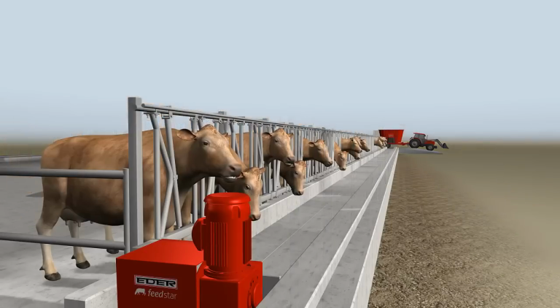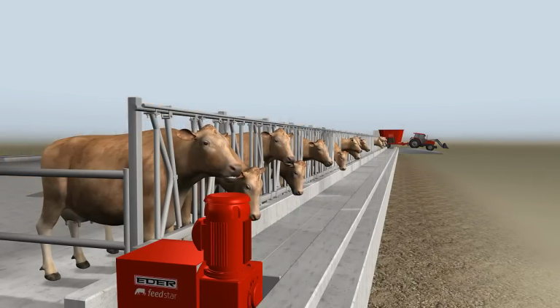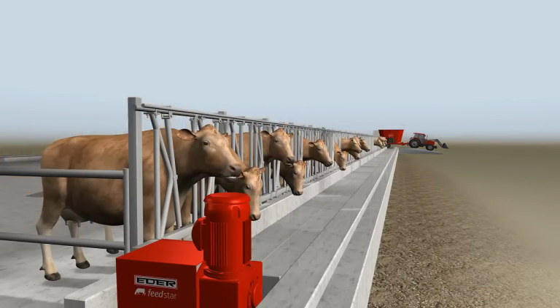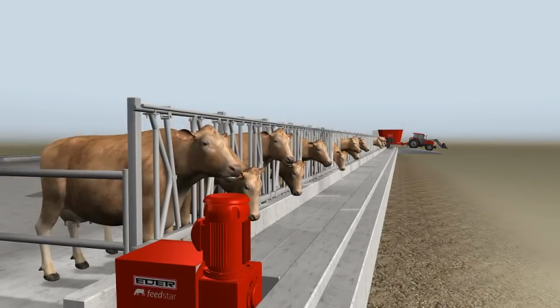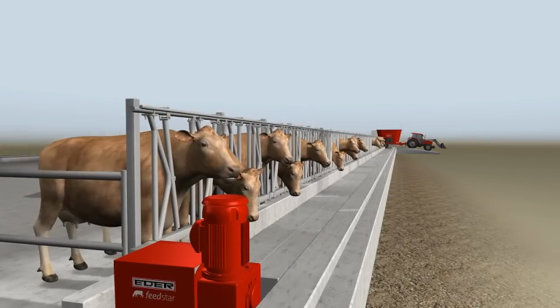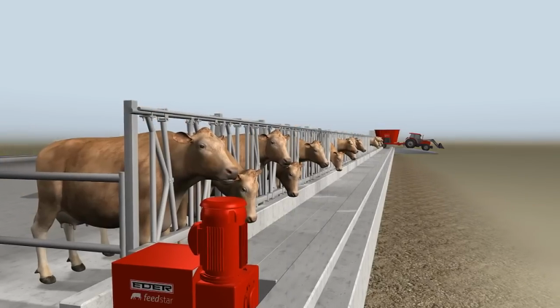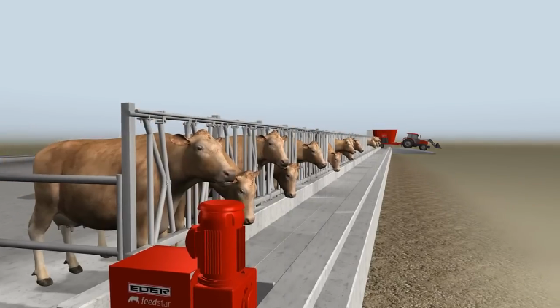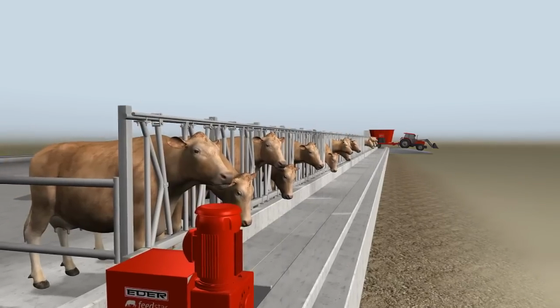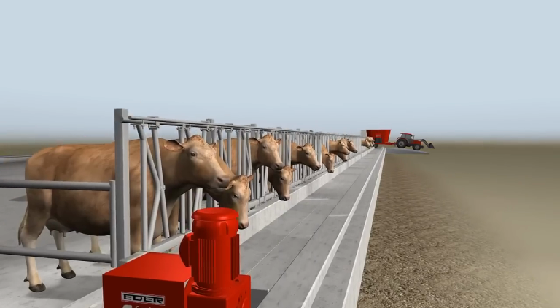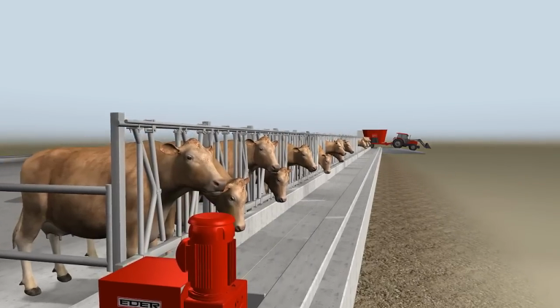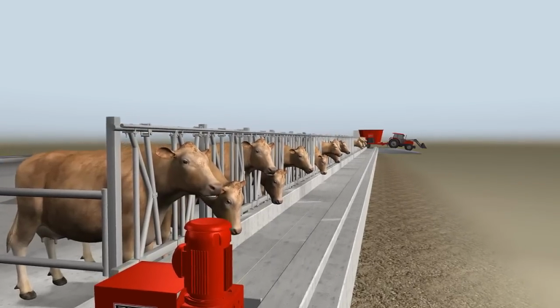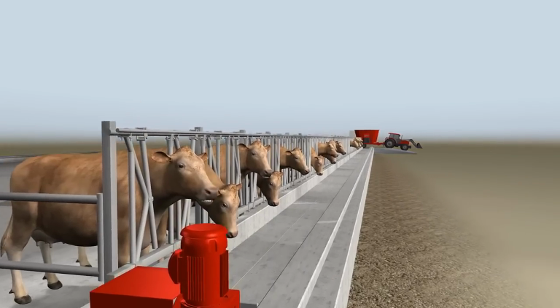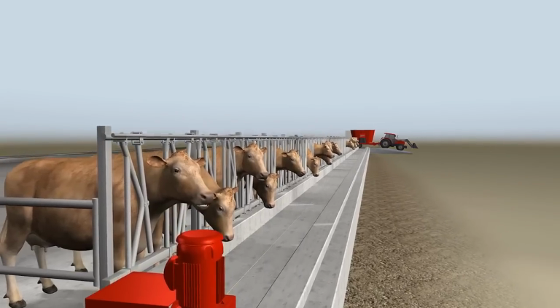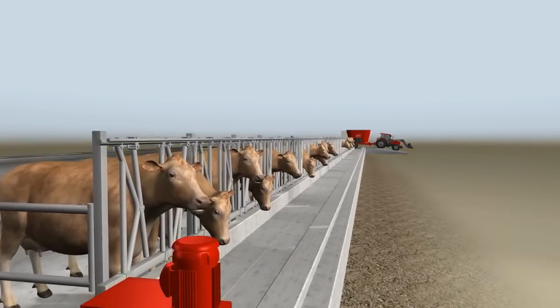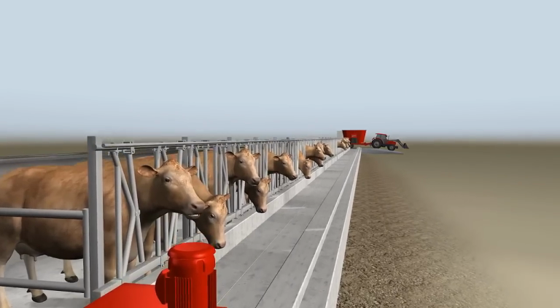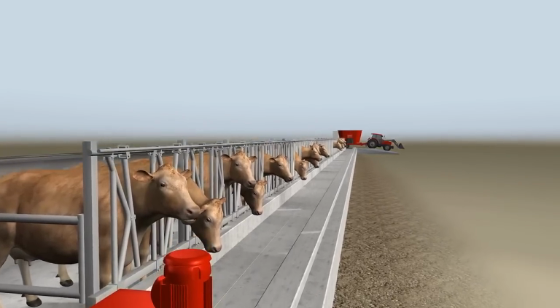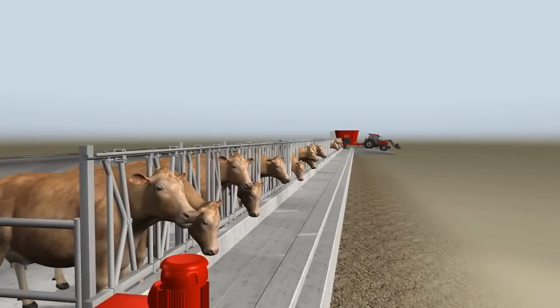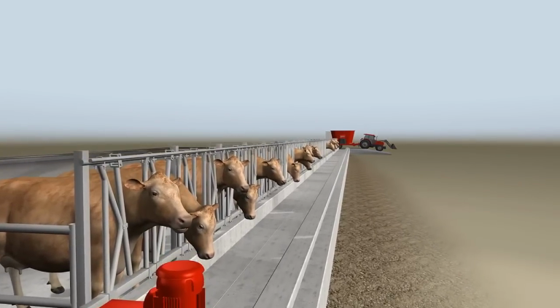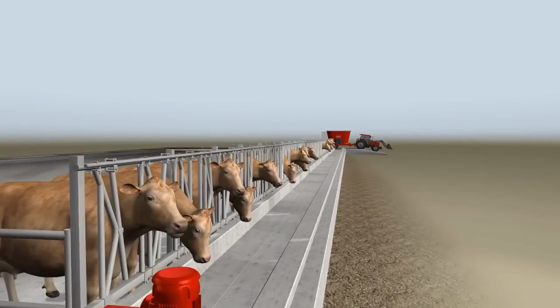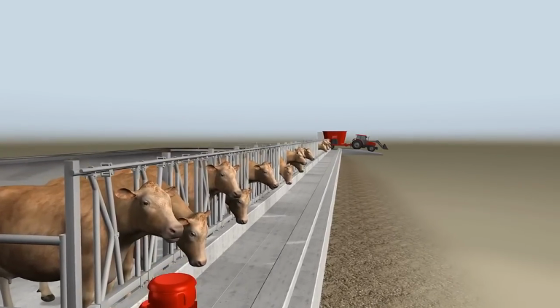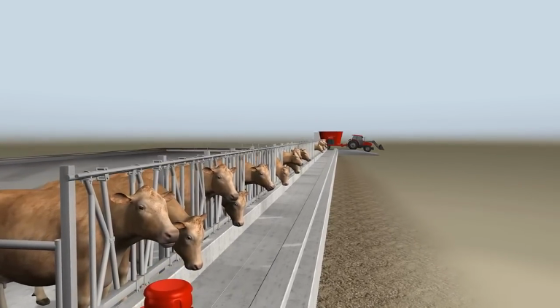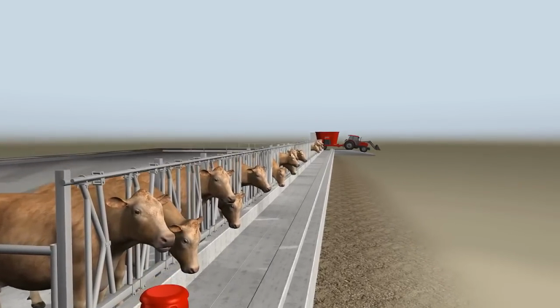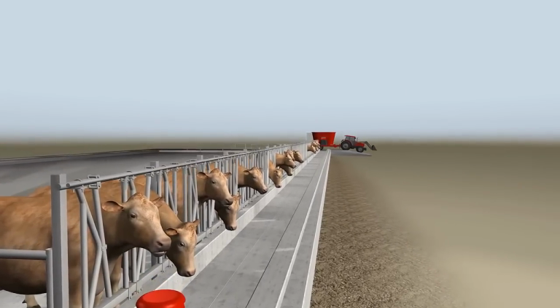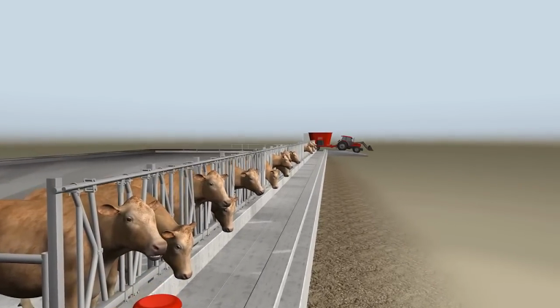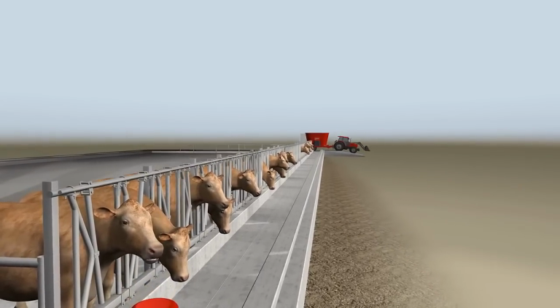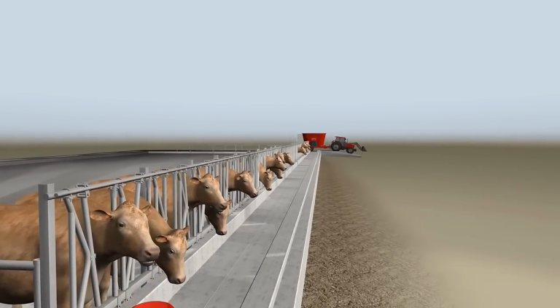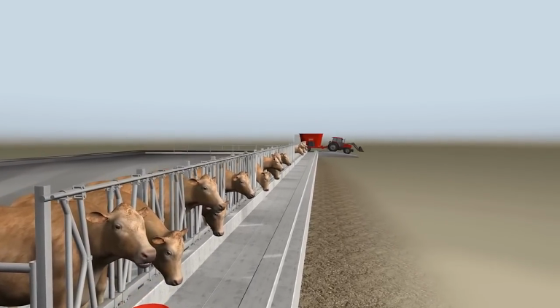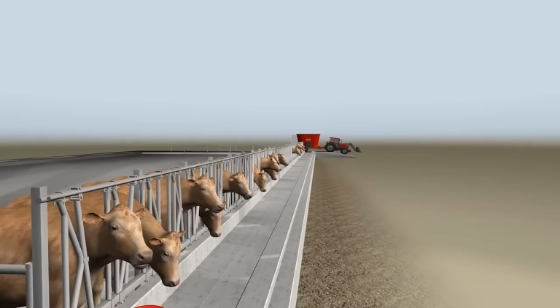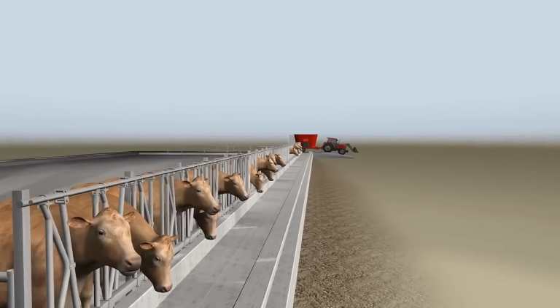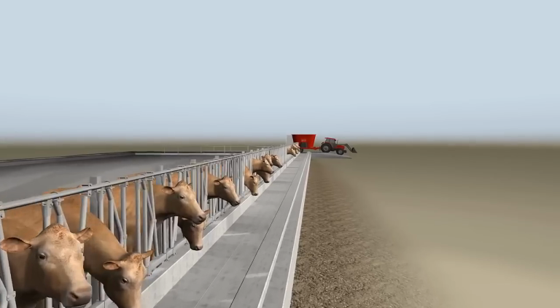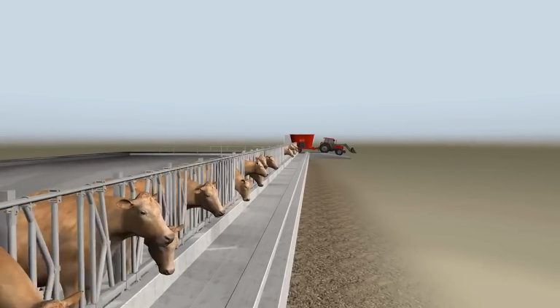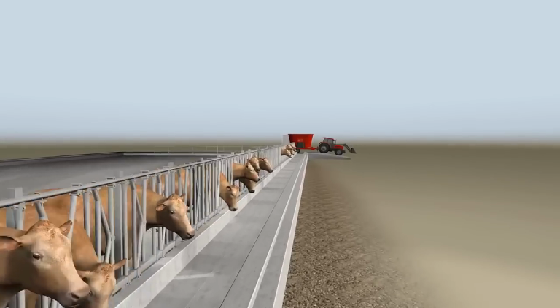A typical Feedstar system consists of an ADA feed mixer and a feed band.